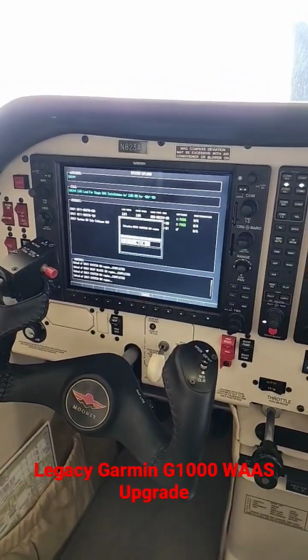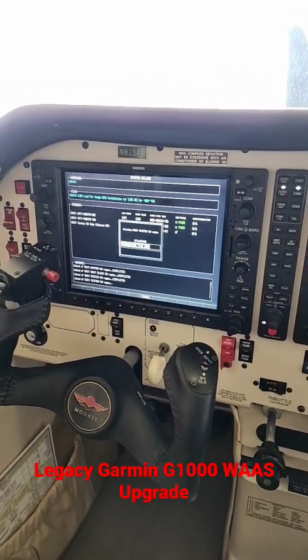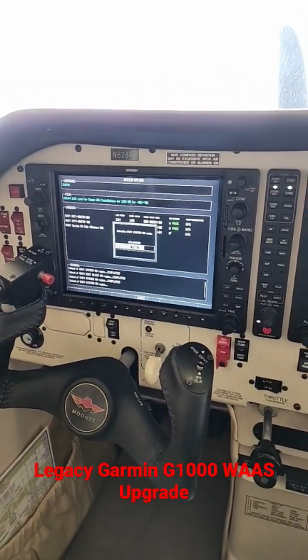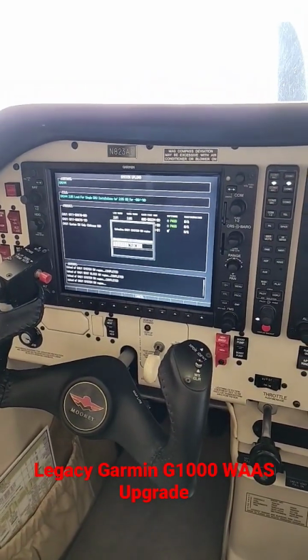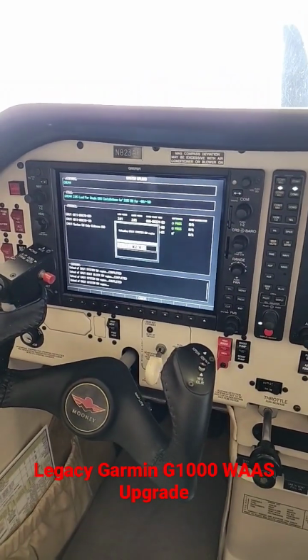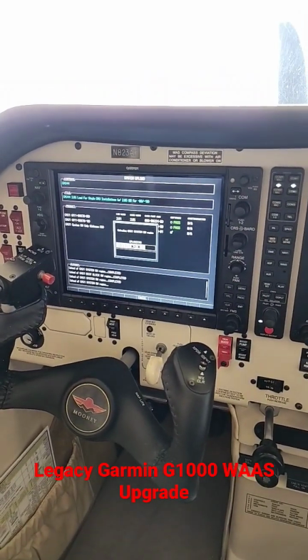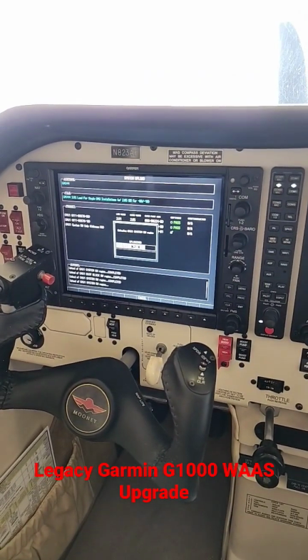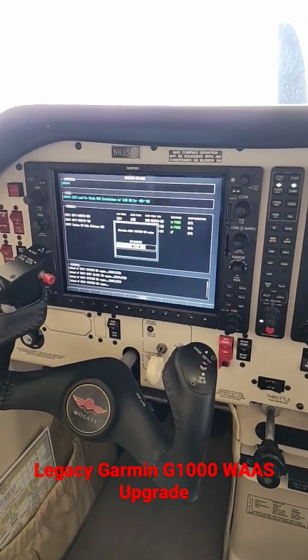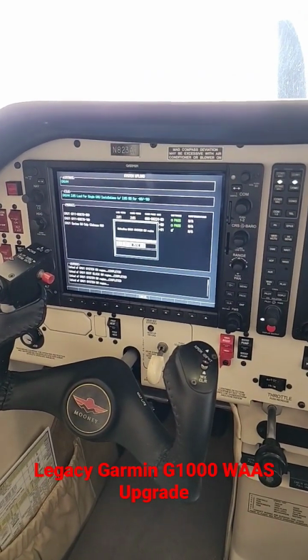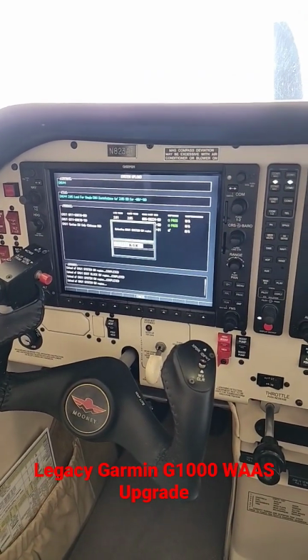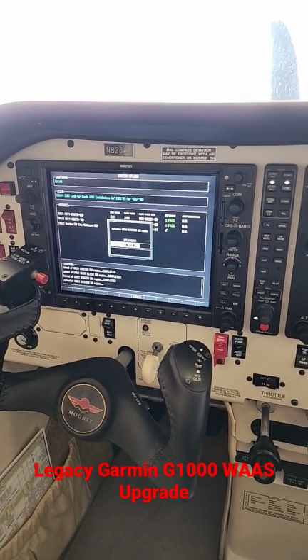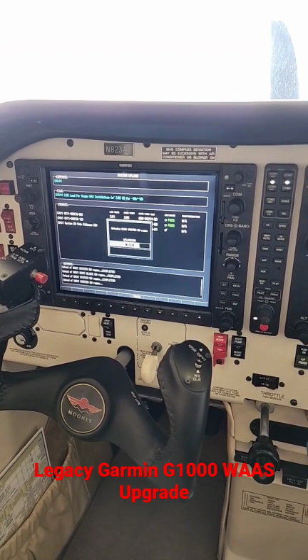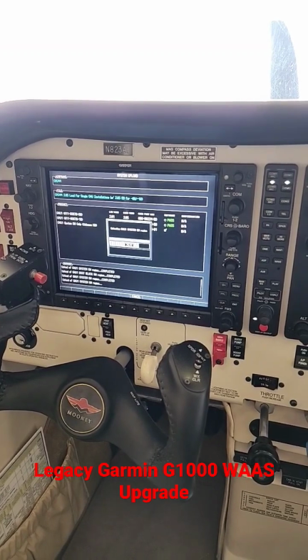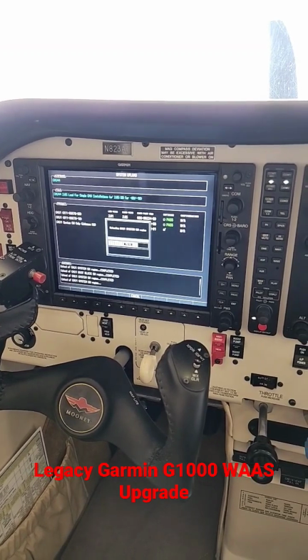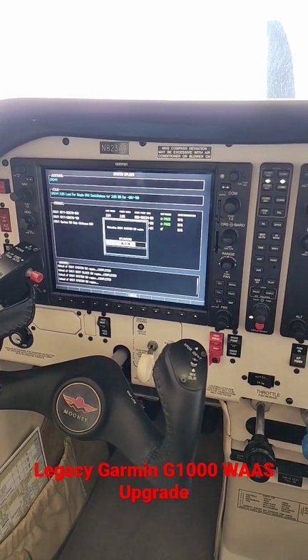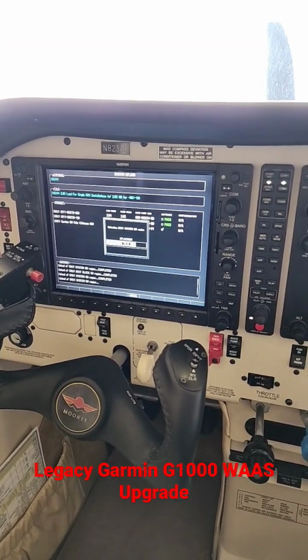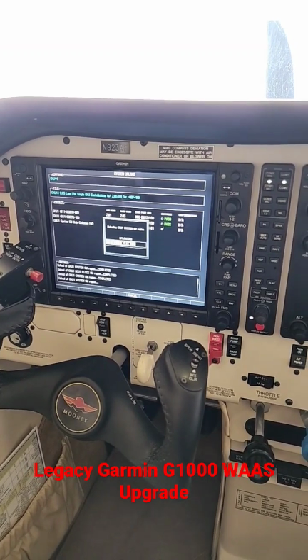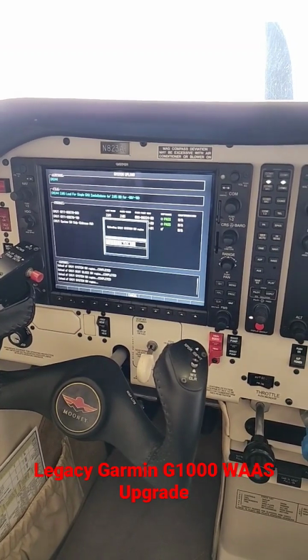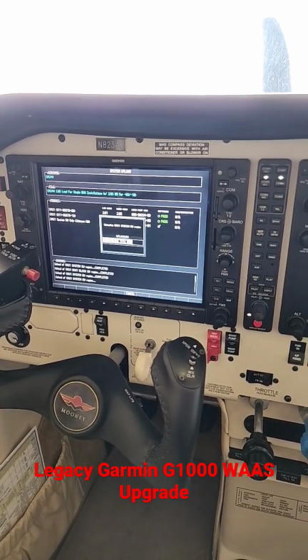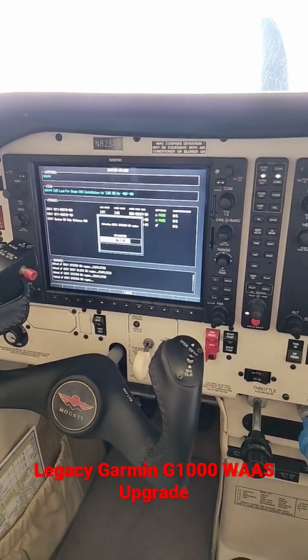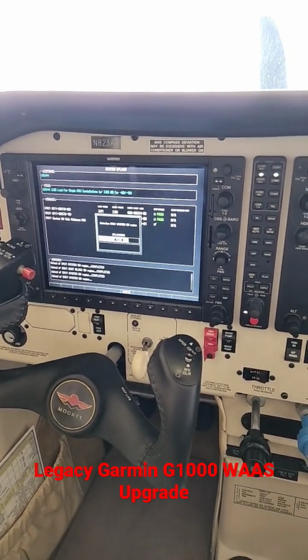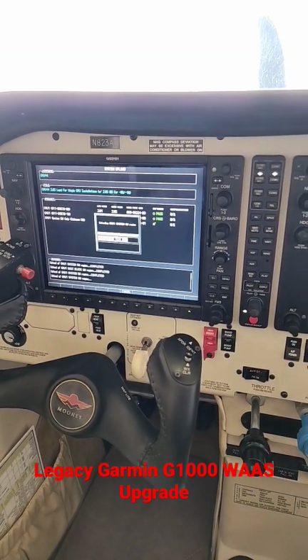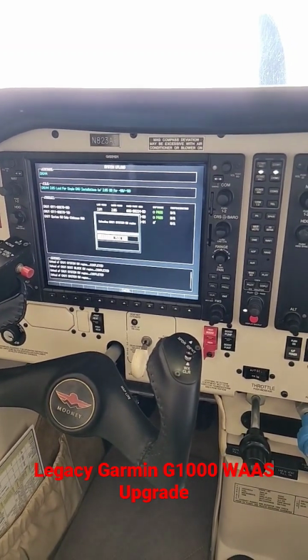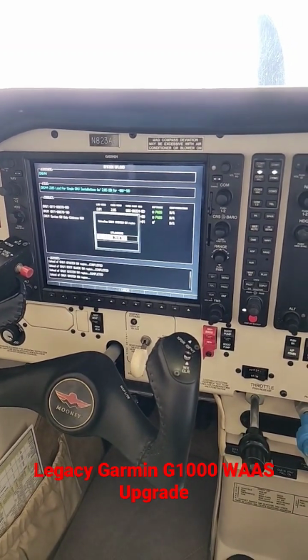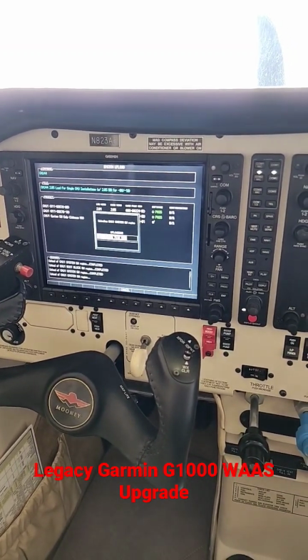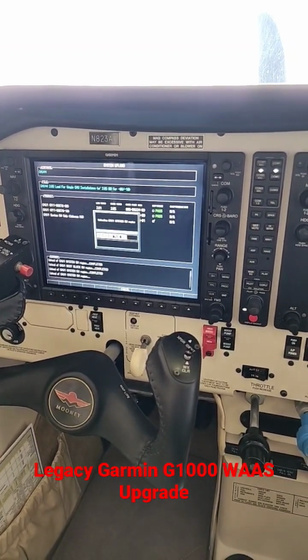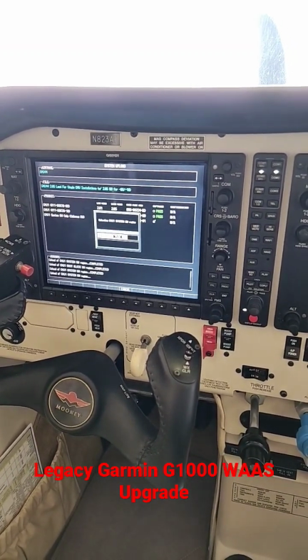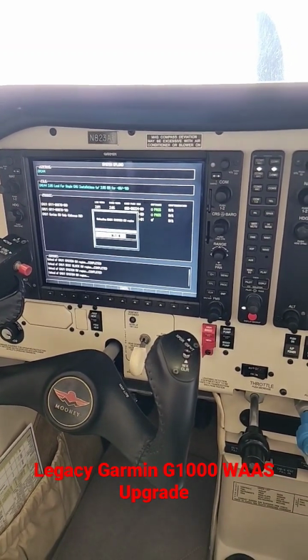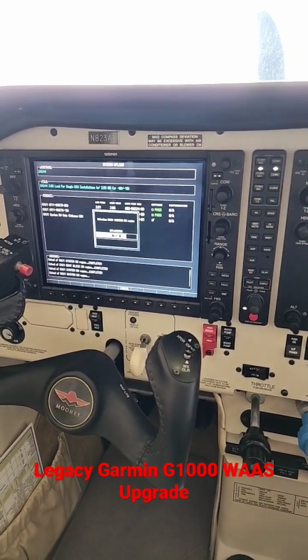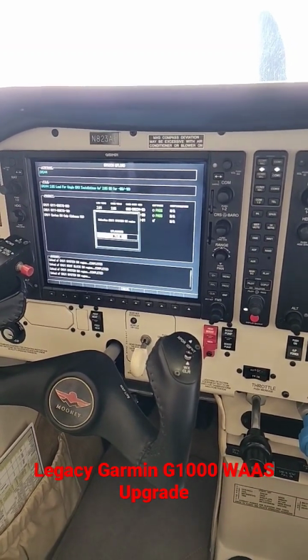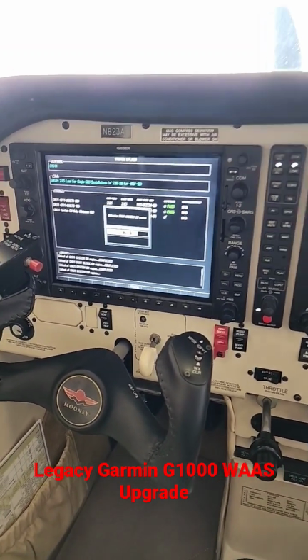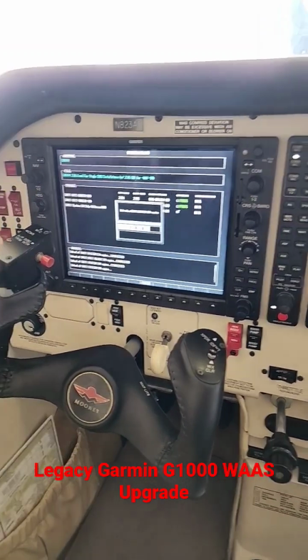First we have to do a GMU boot block upgrade to version 2.05, and it's already taken about 45 minutes, but we're almost done.